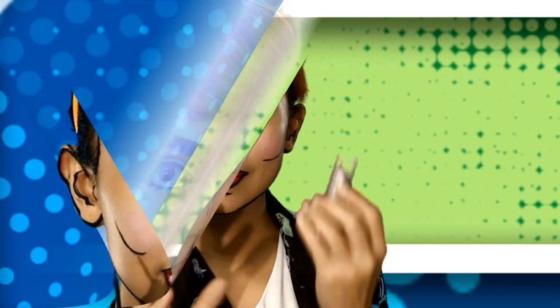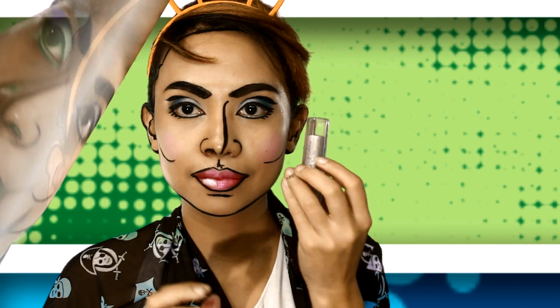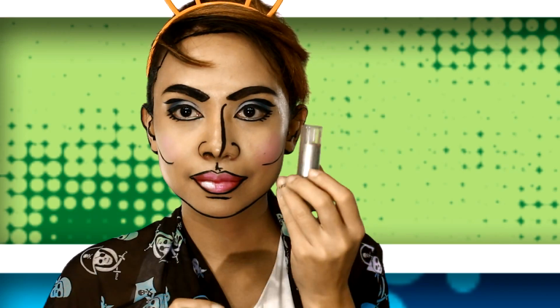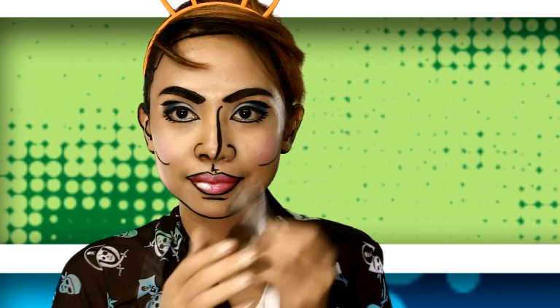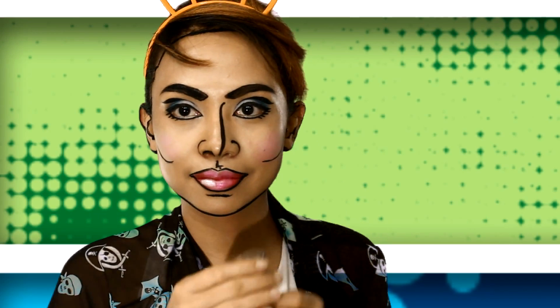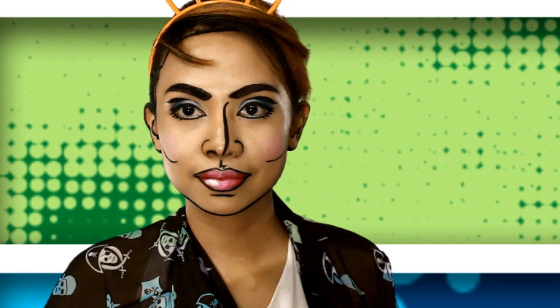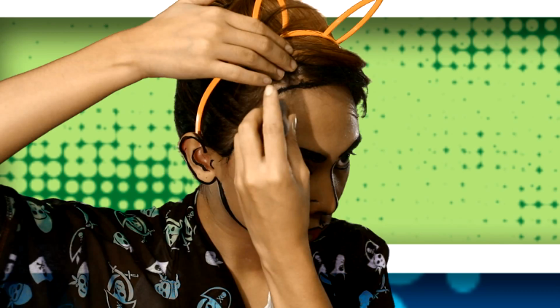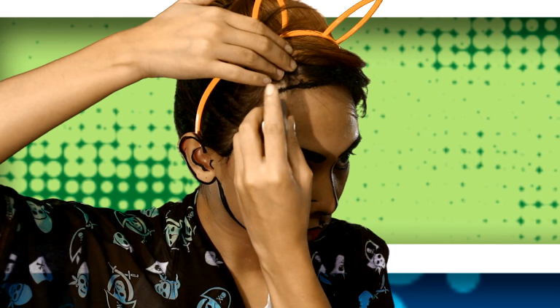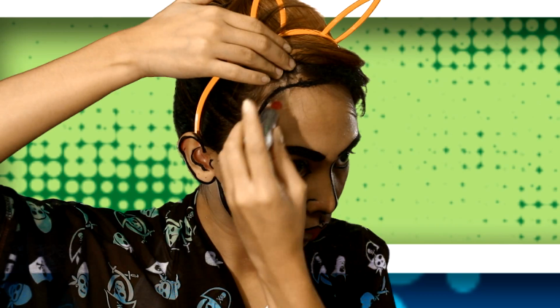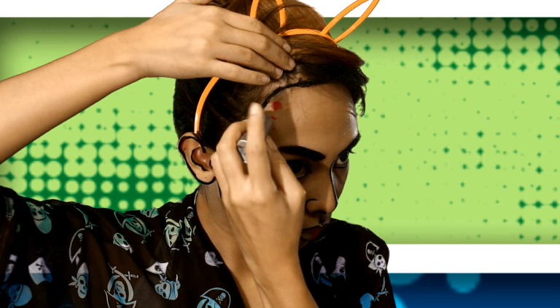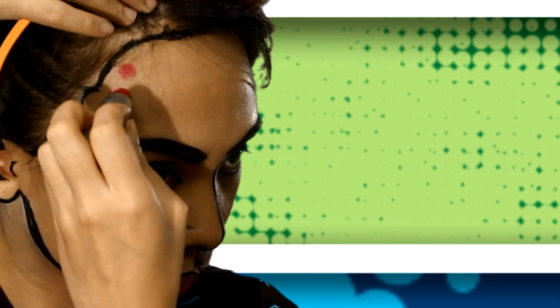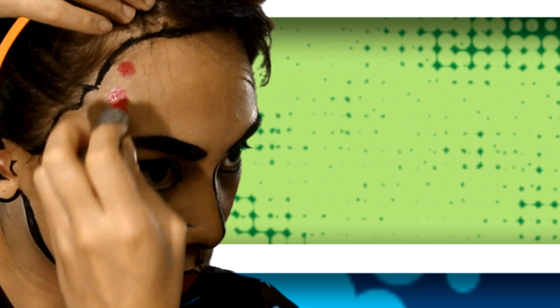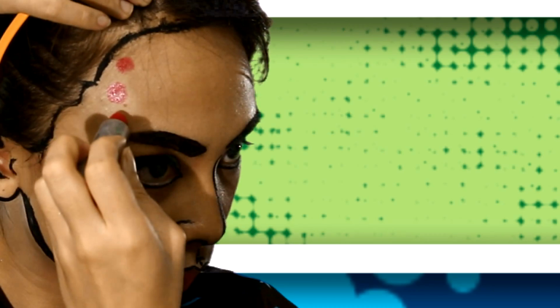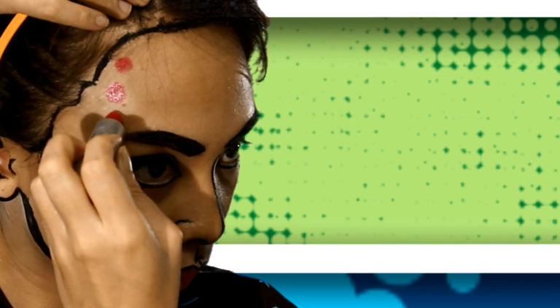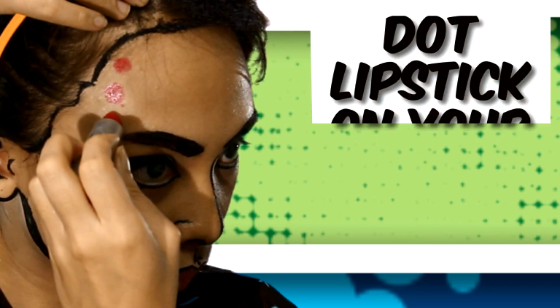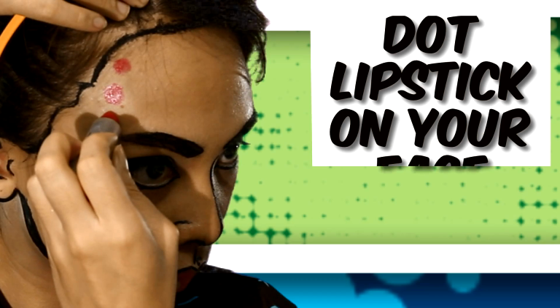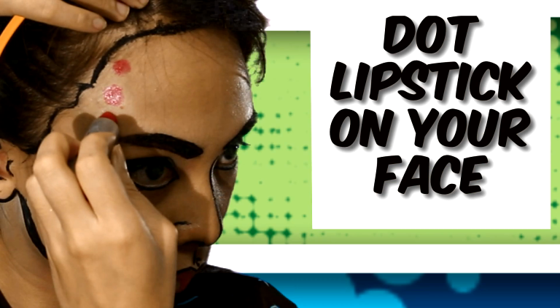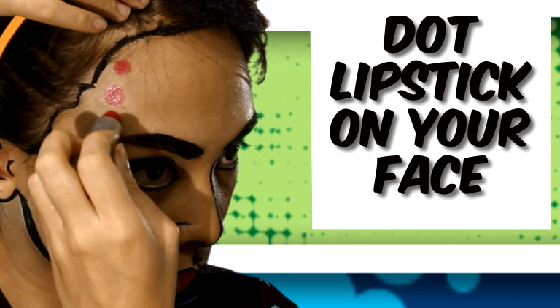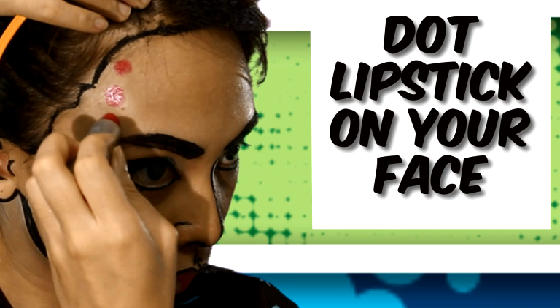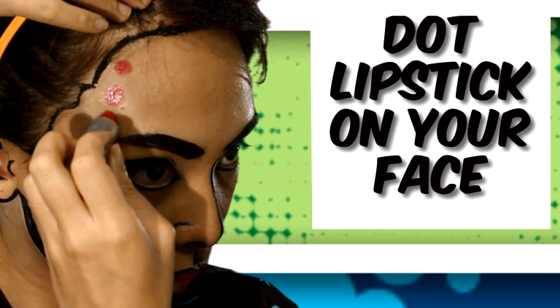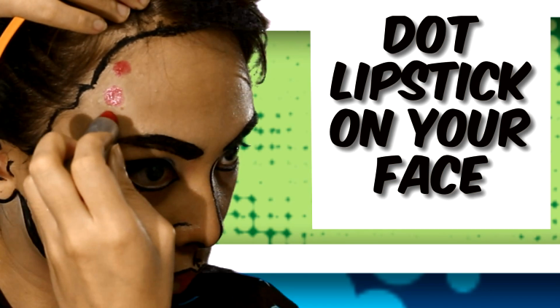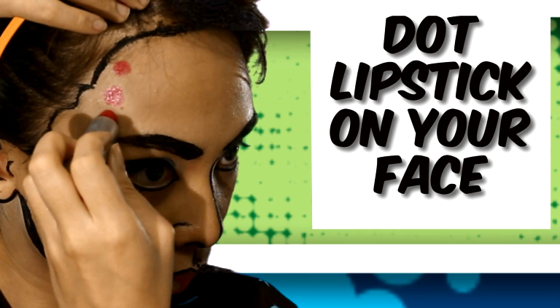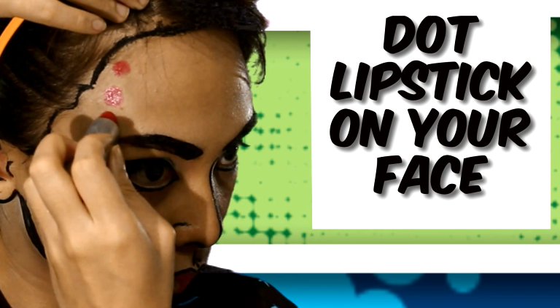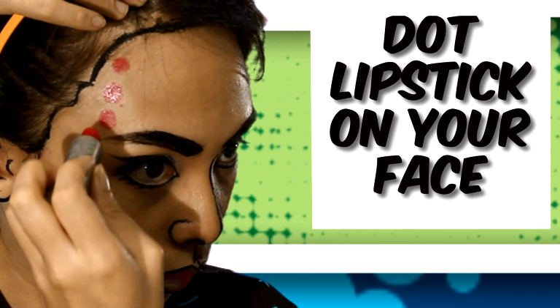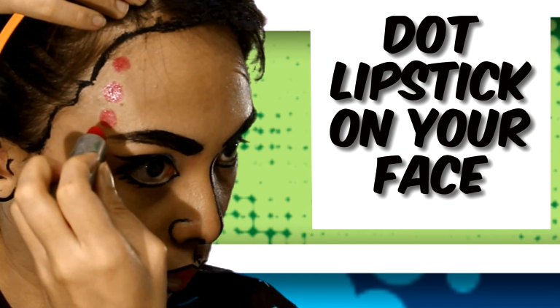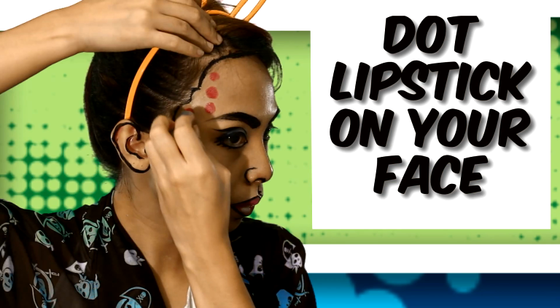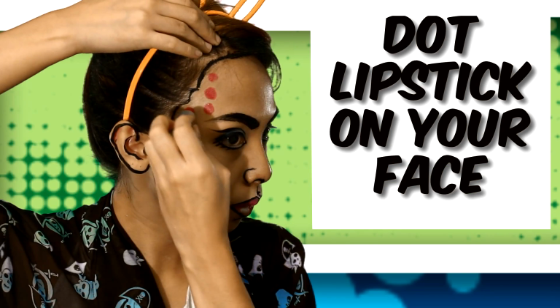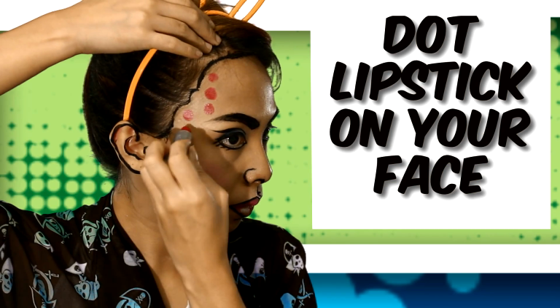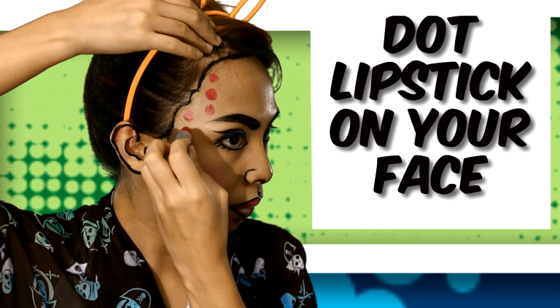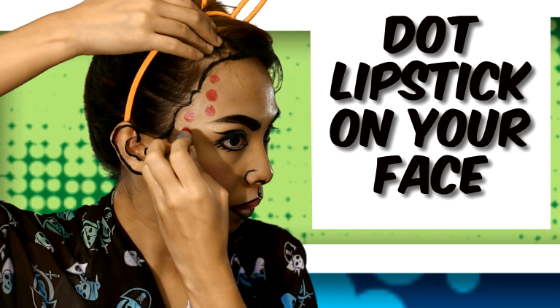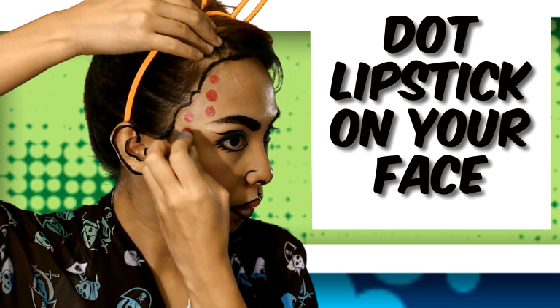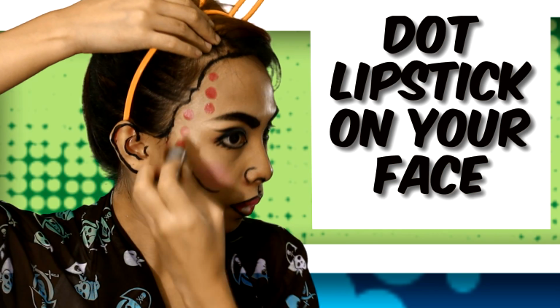Use your favorite lipstick and dot it all over your face to create an illusion of a dotted comic book.